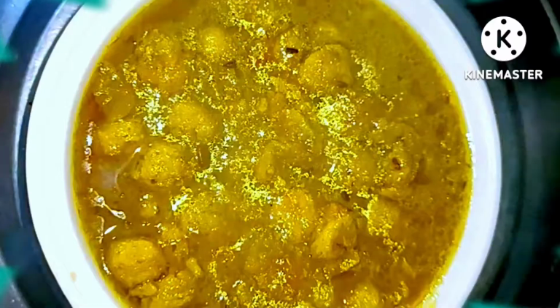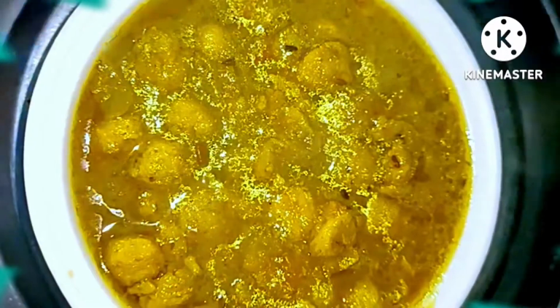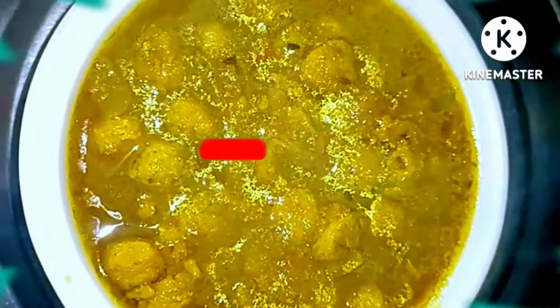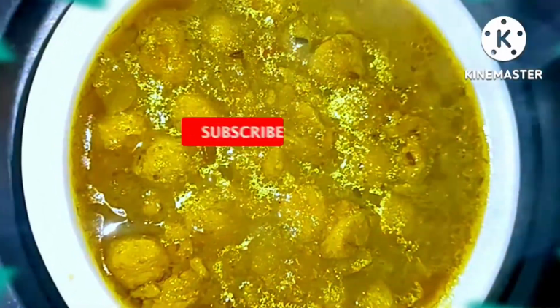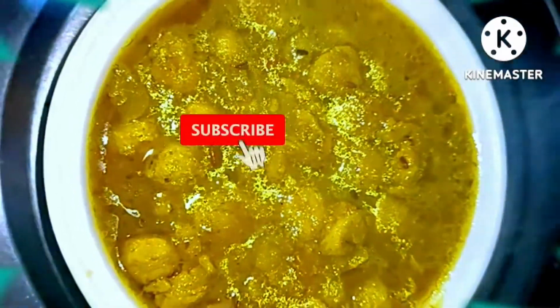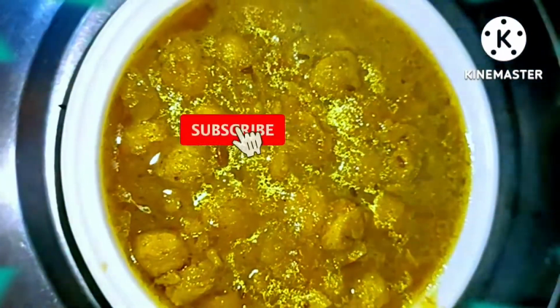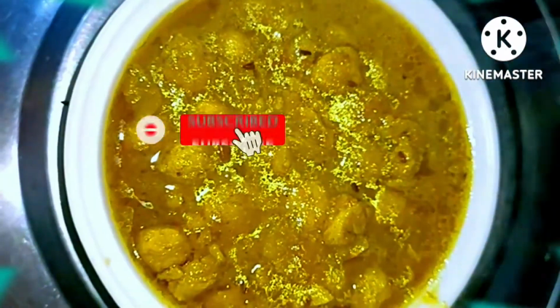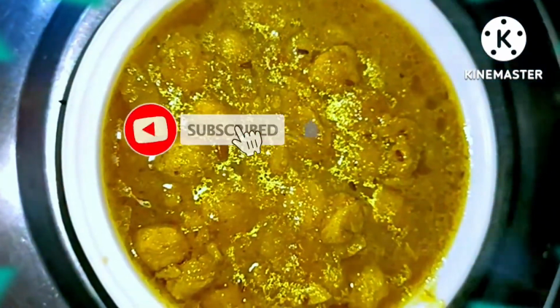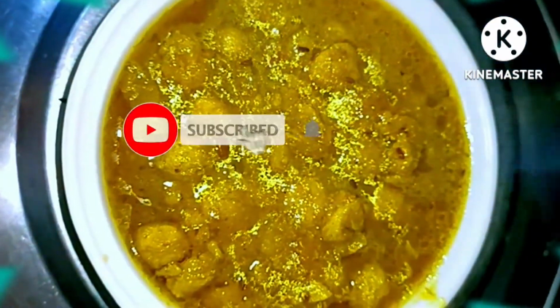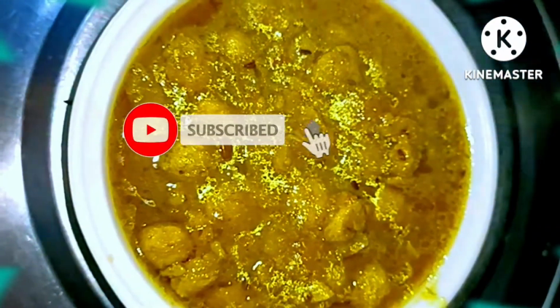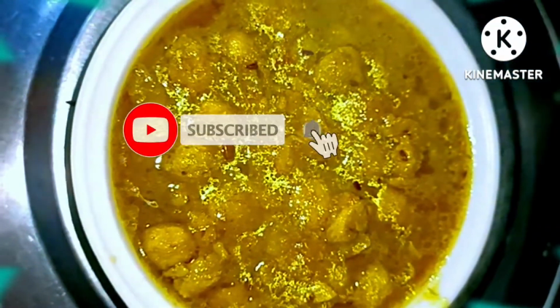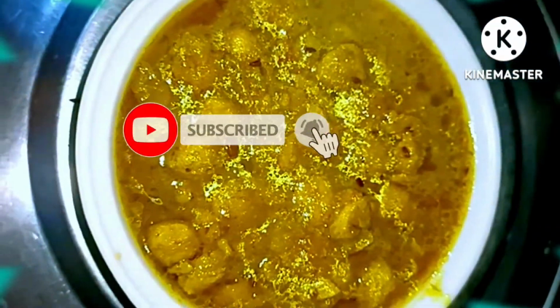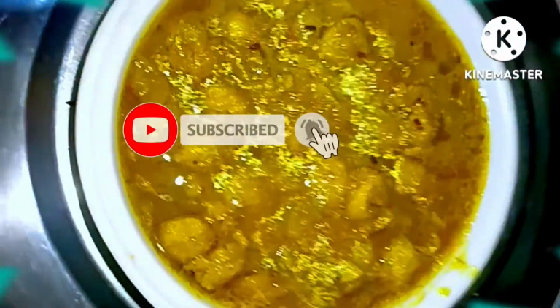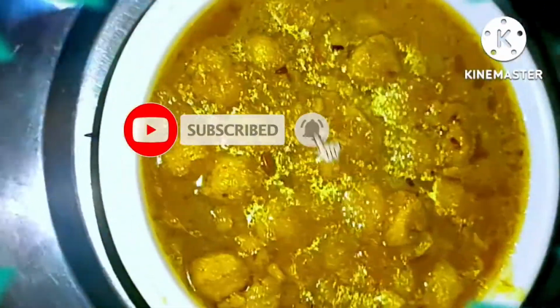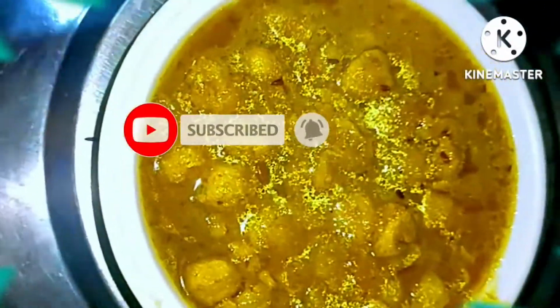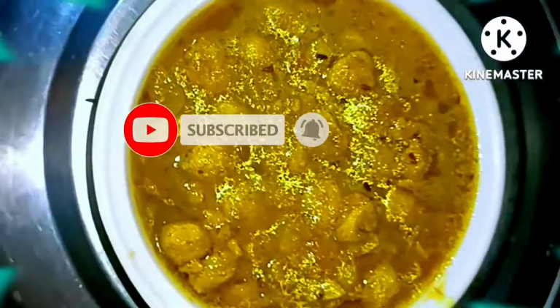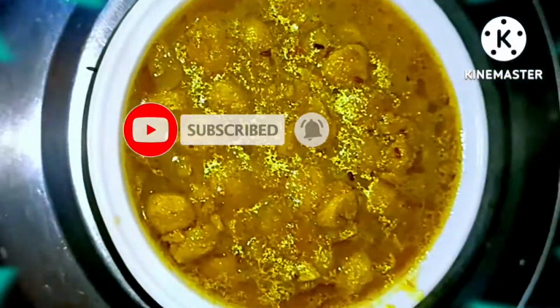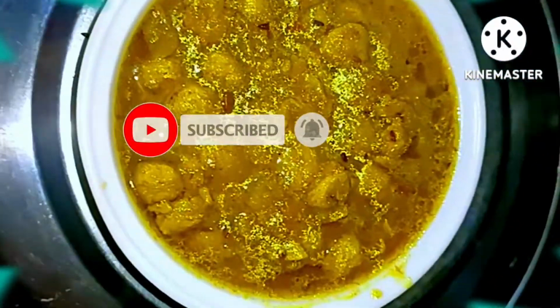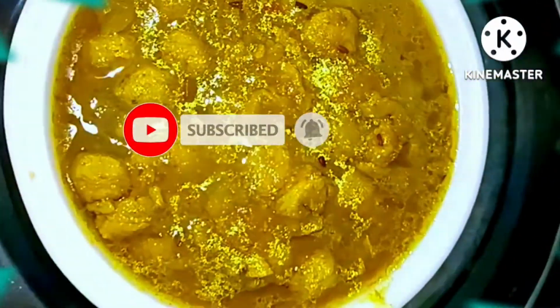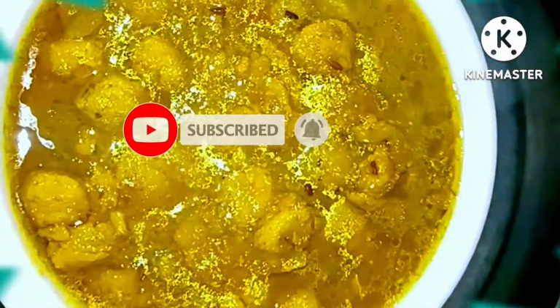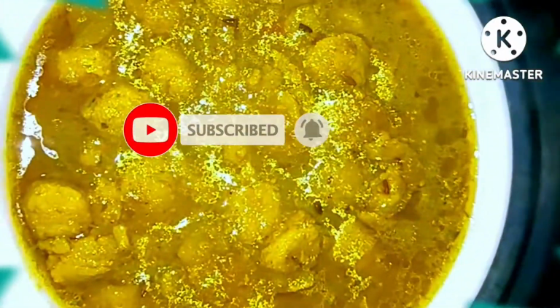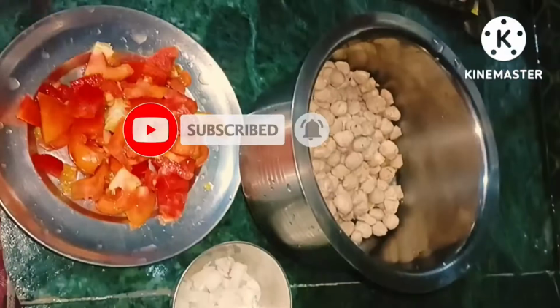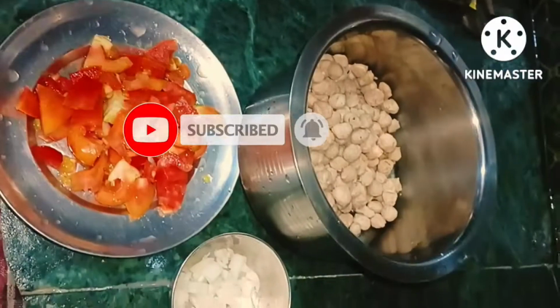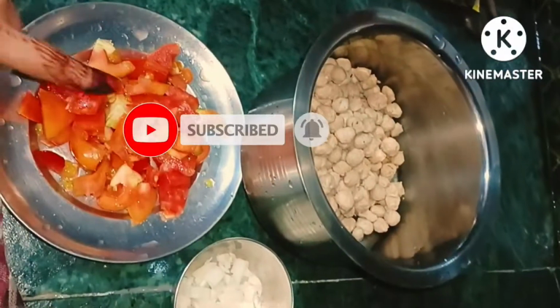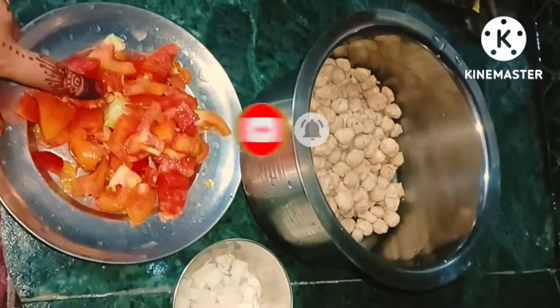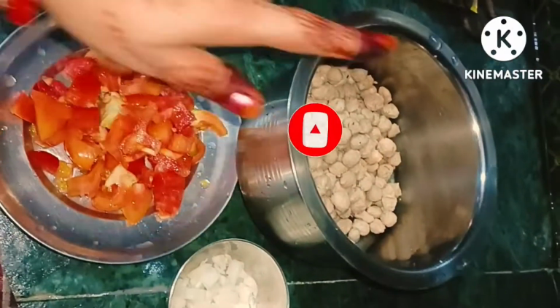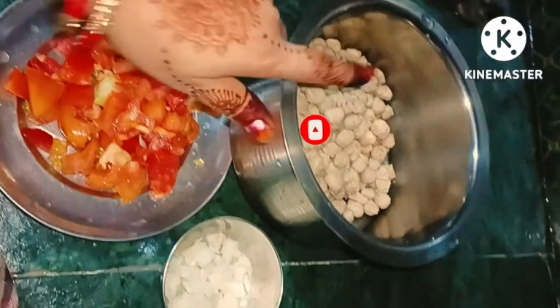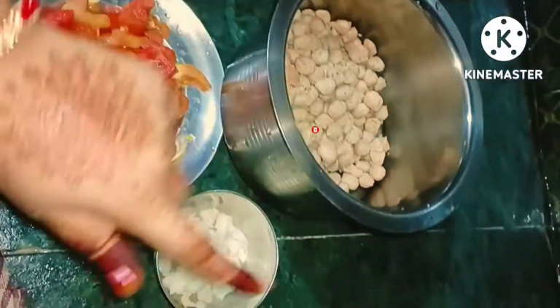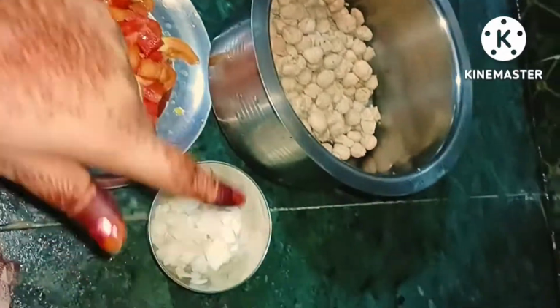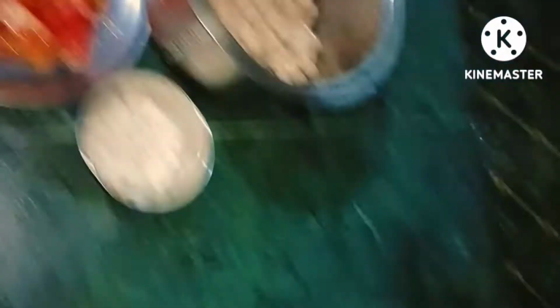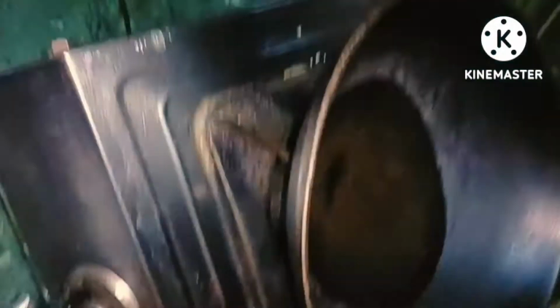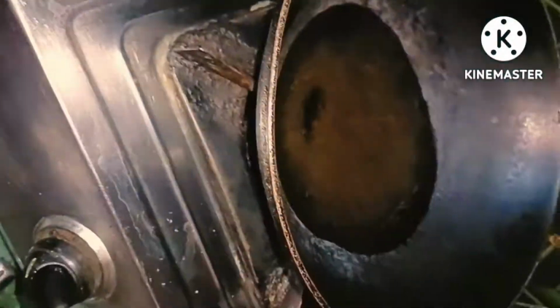Hi everyone! I am Kuzbu! I am very excited! I am taking a recipe for a soya bean recipe.